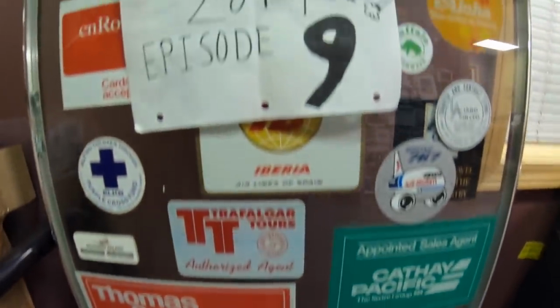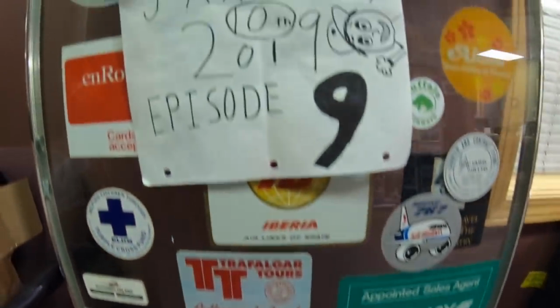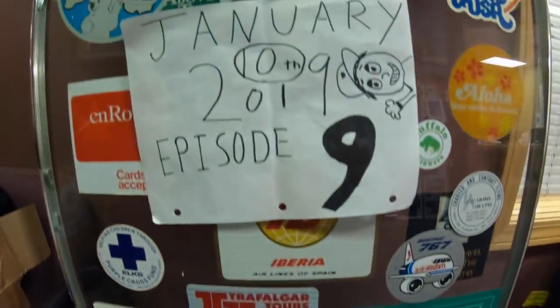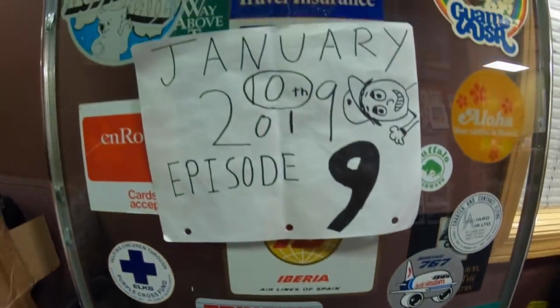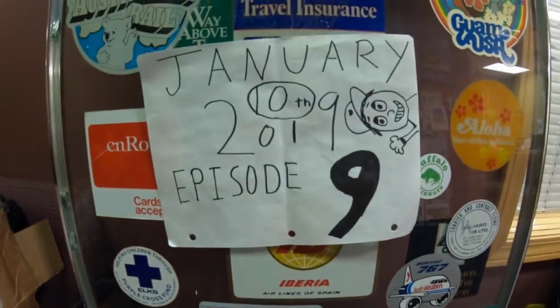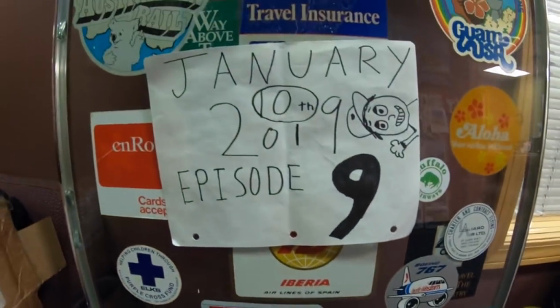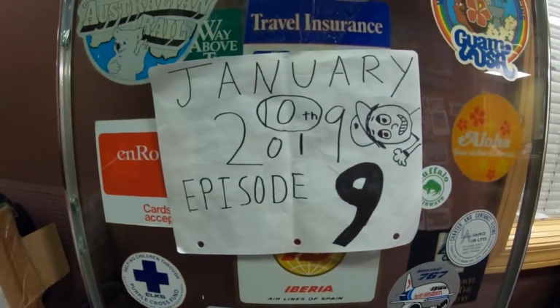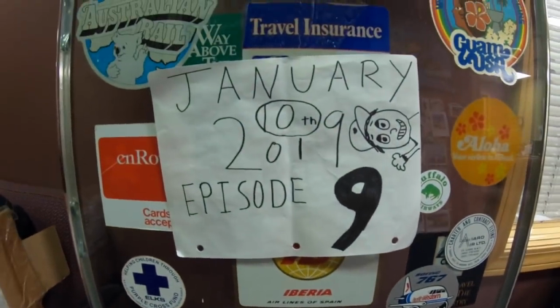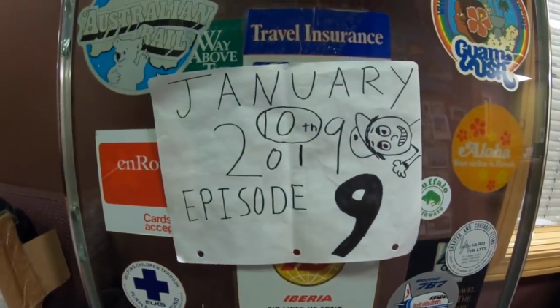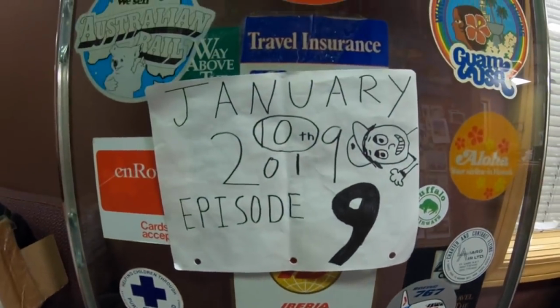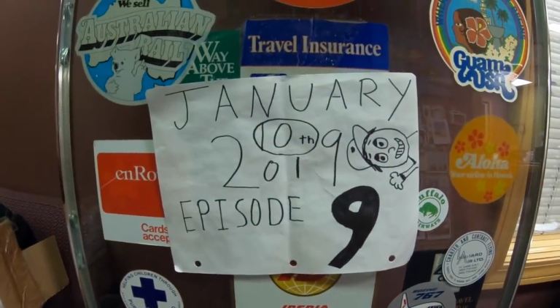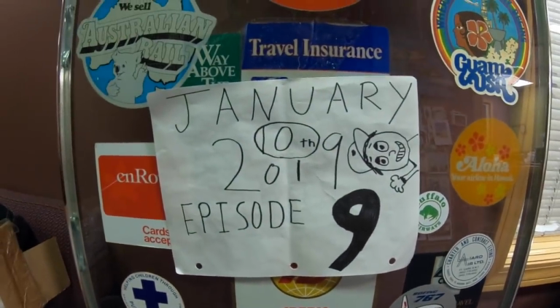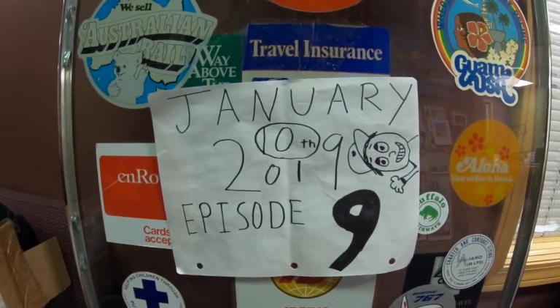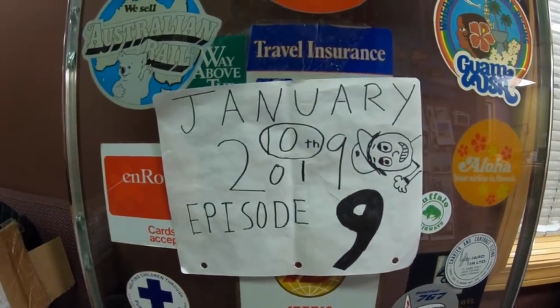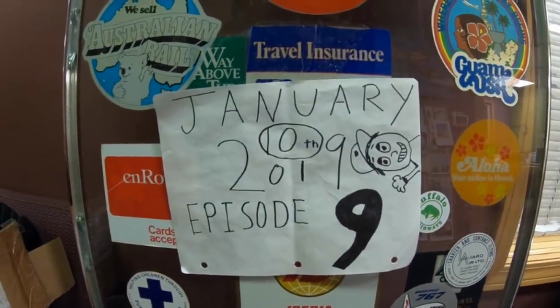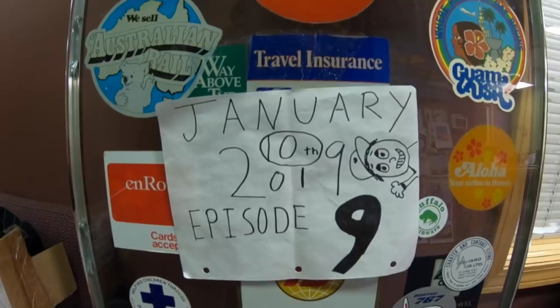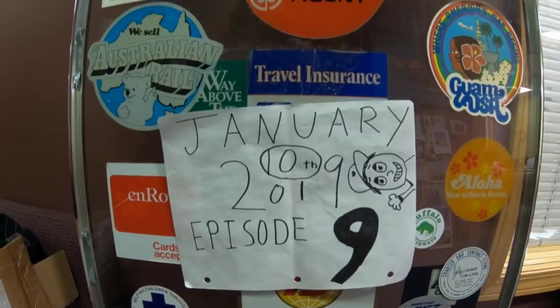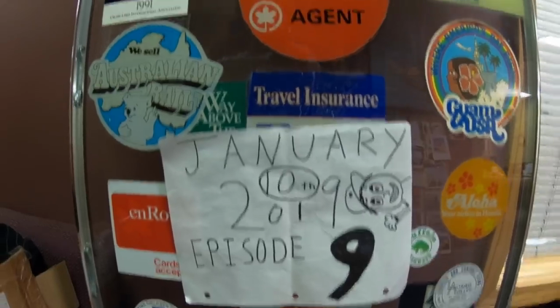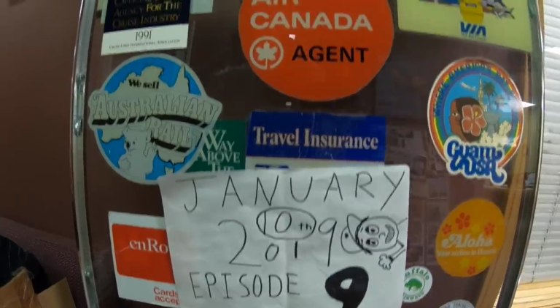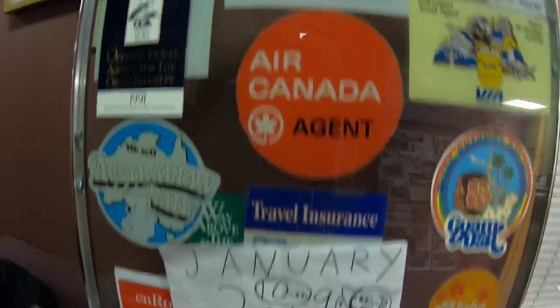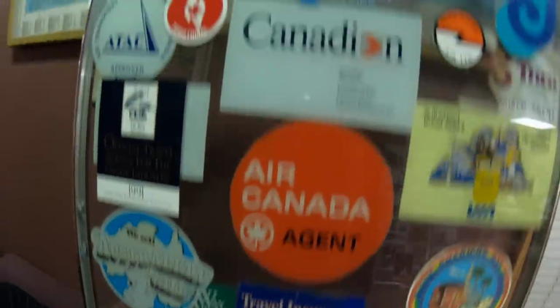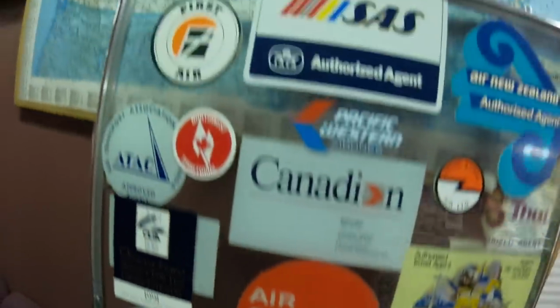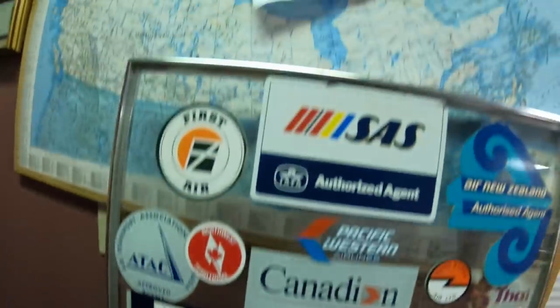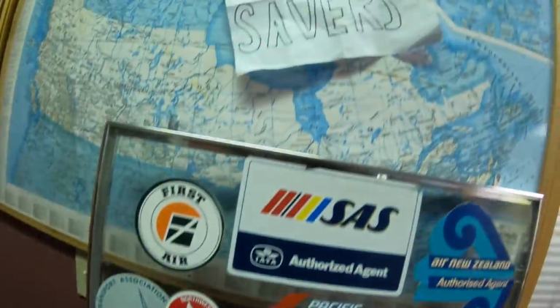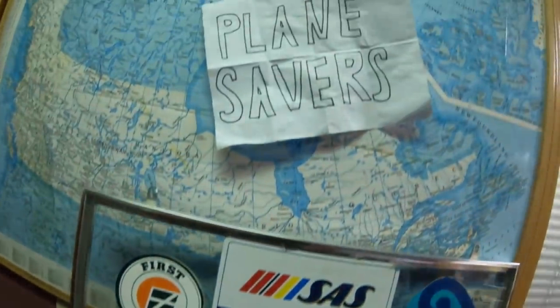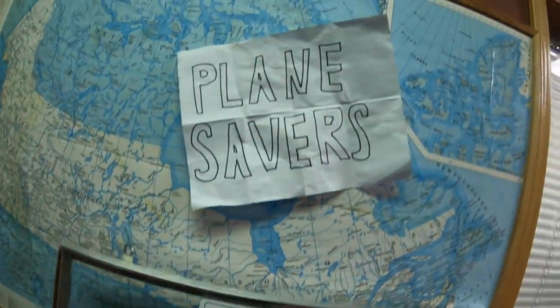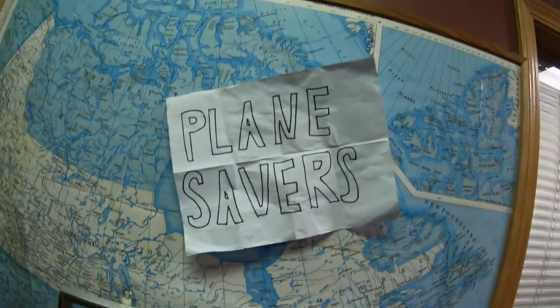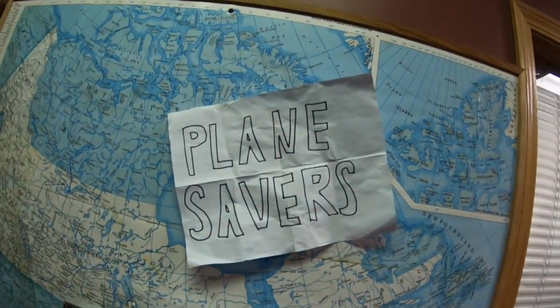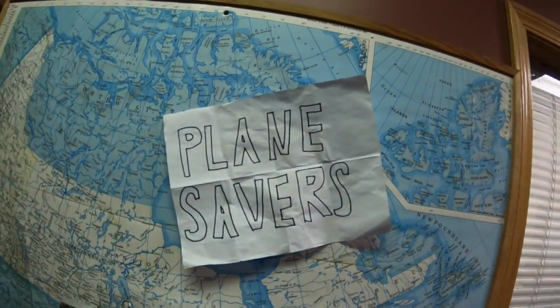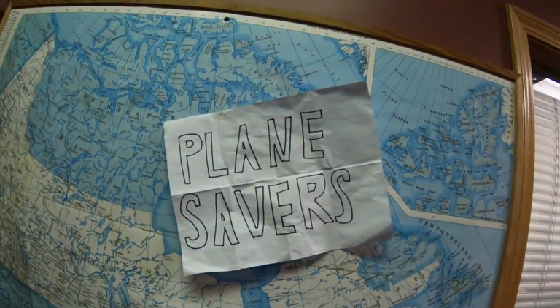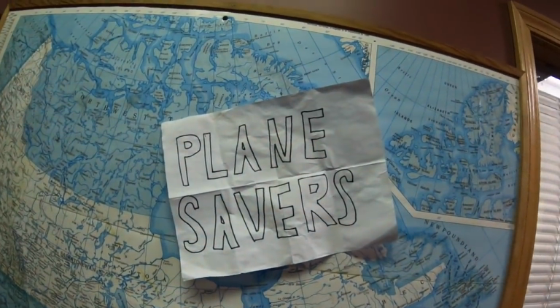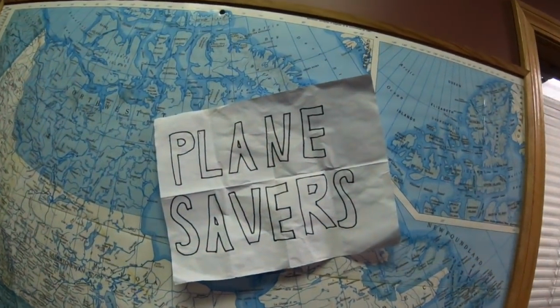Today is January 10th, 2019 — Episode 9 of Planesavers.